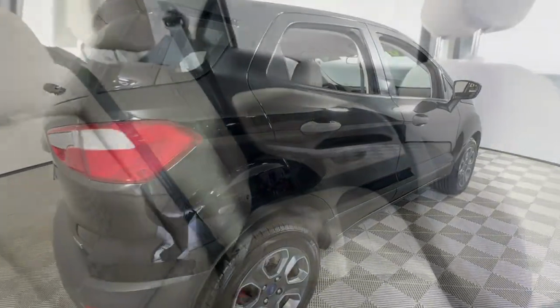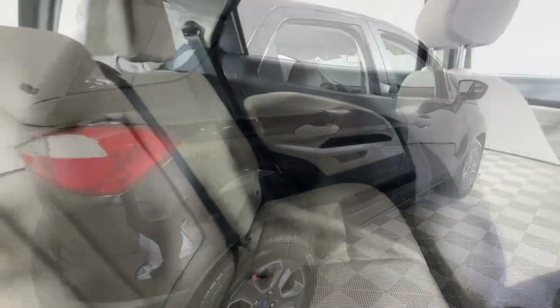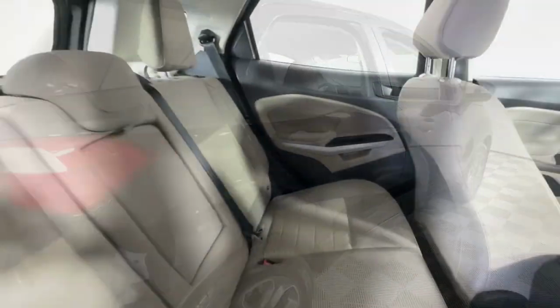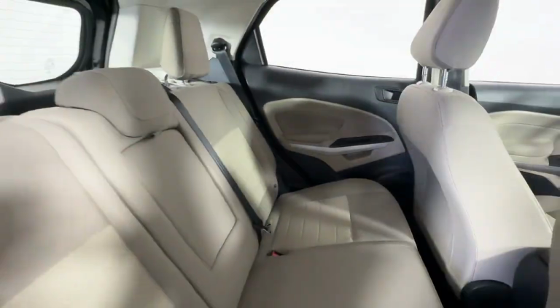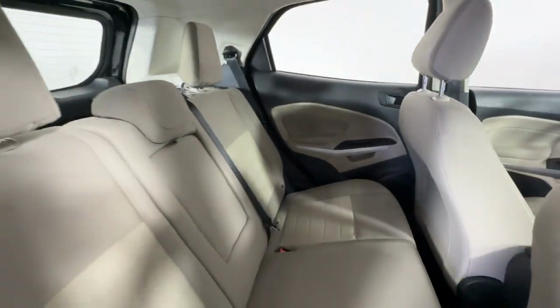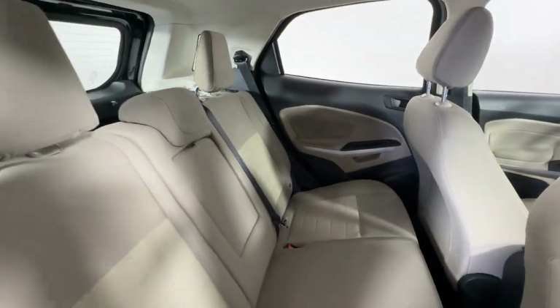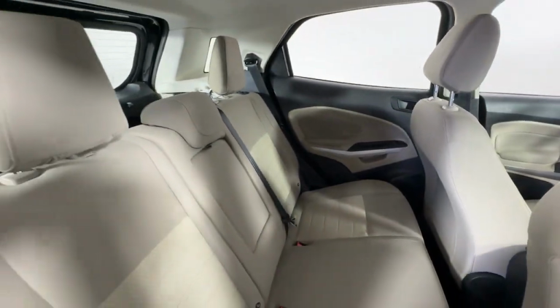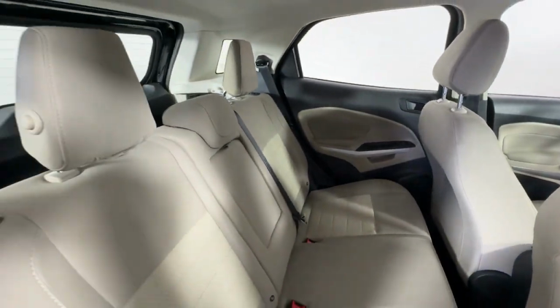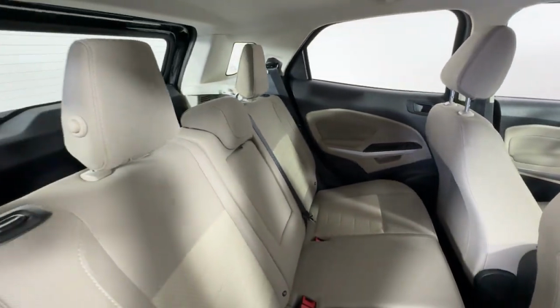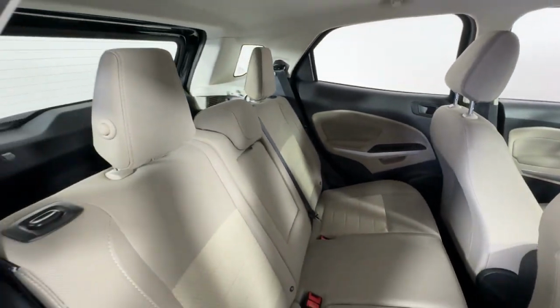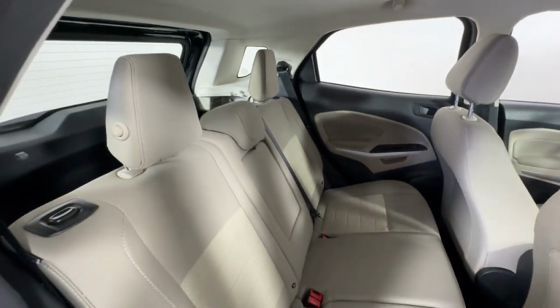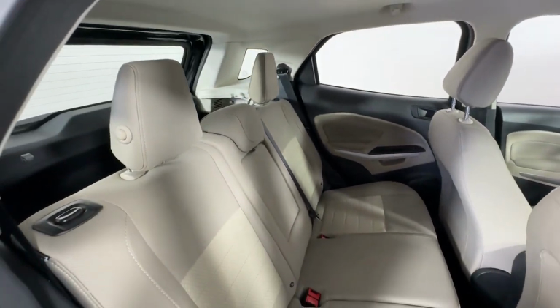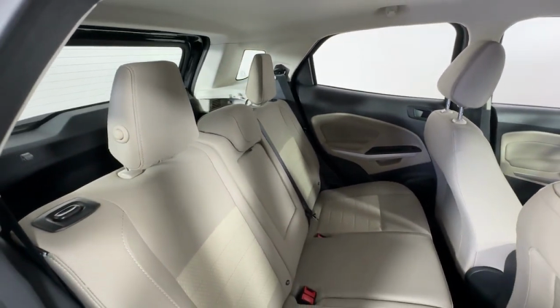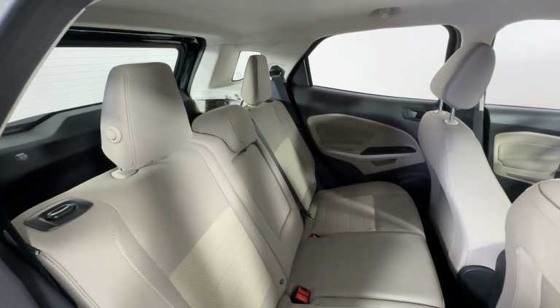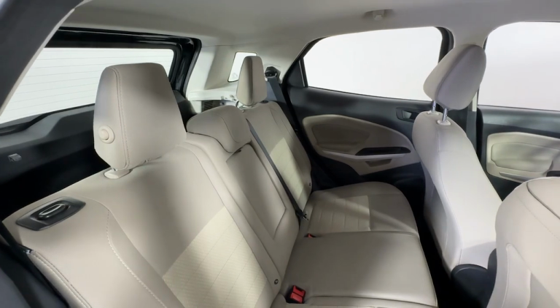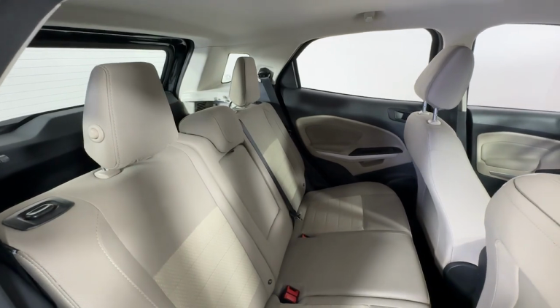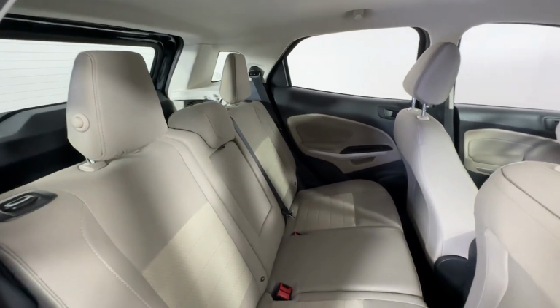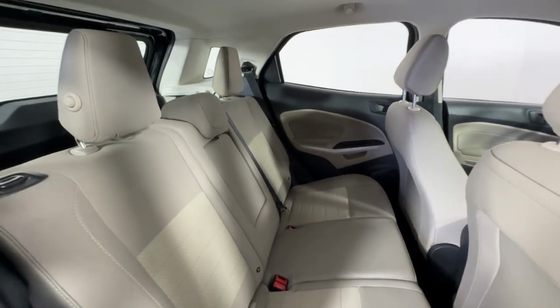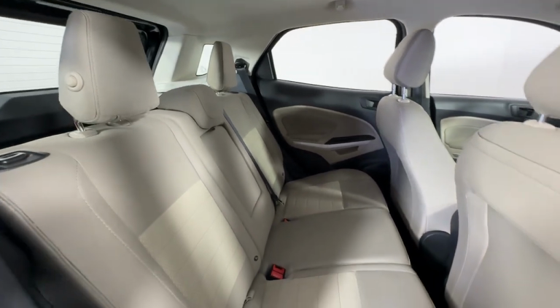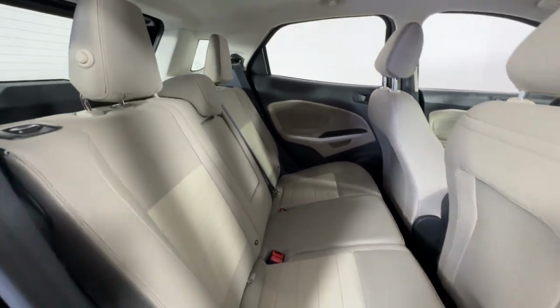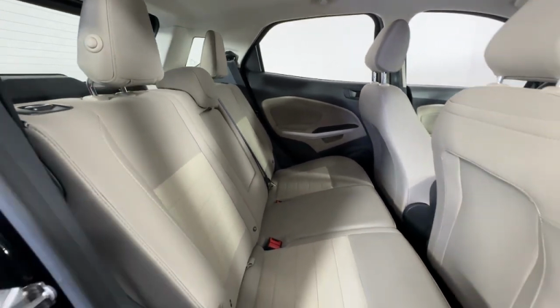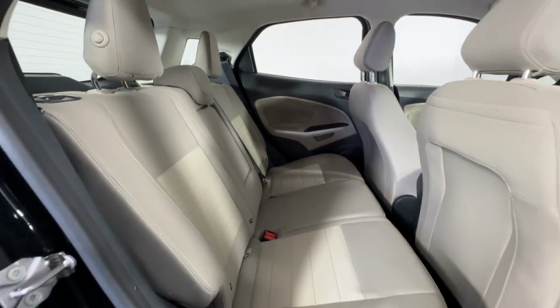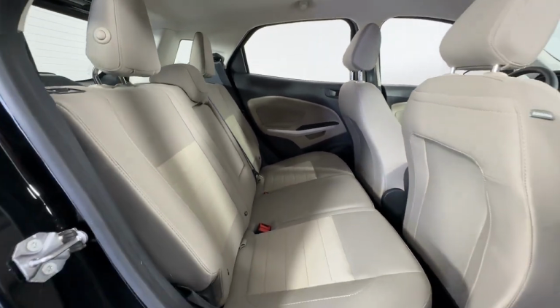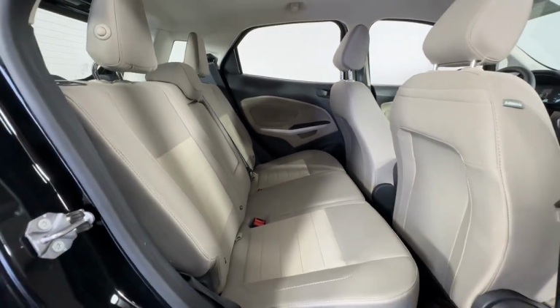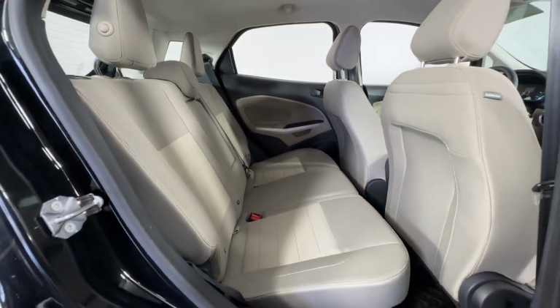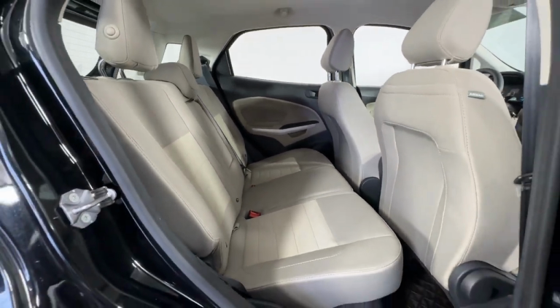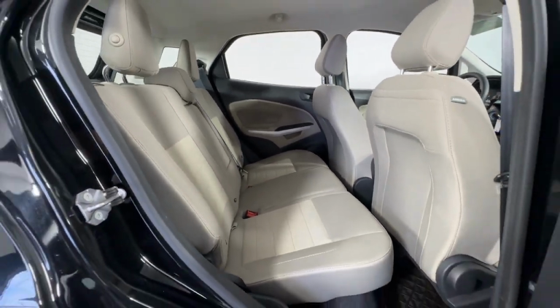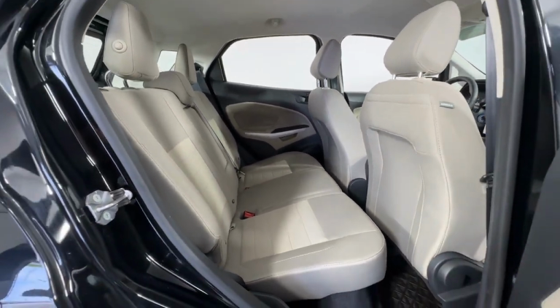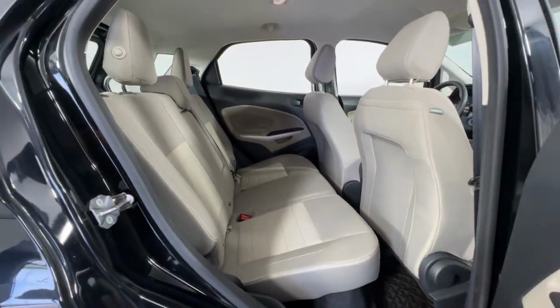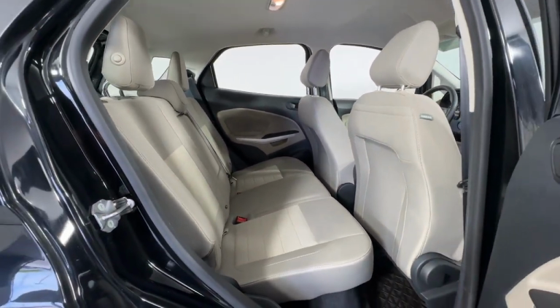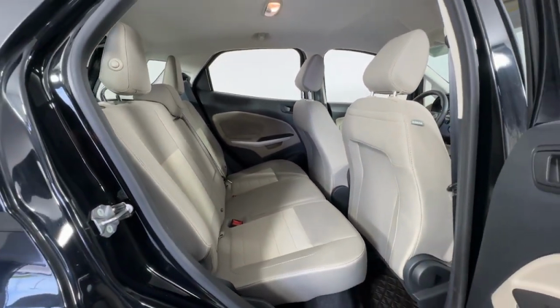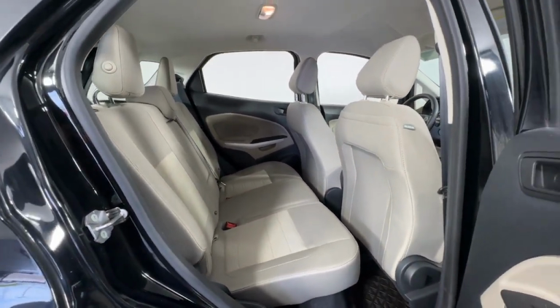Passenger friendly, maneuverable, stylish, and great for hauling cargo, it's an ideal family car.